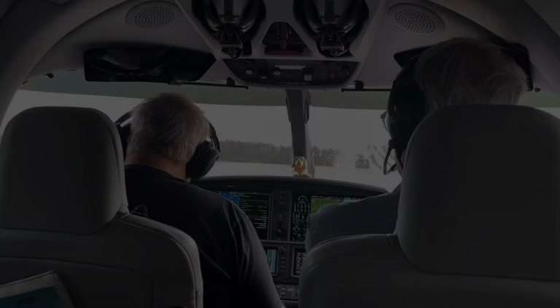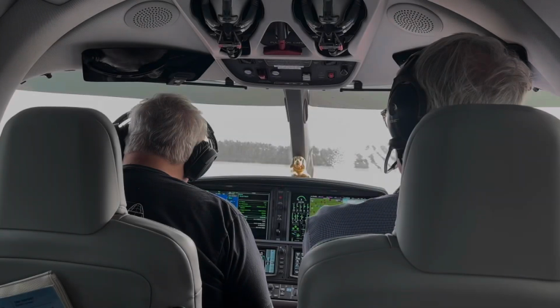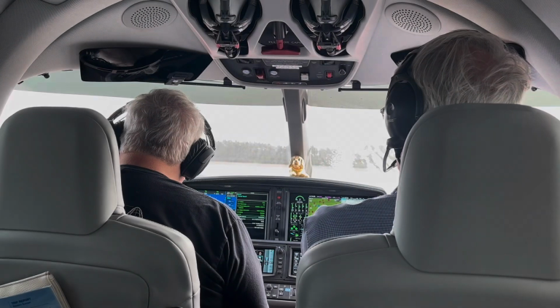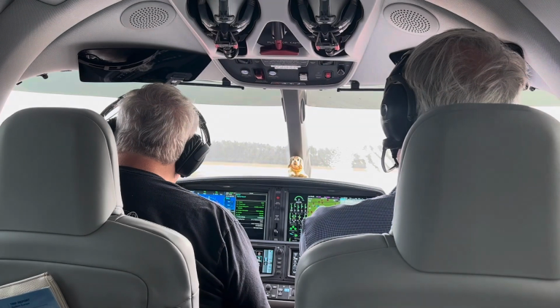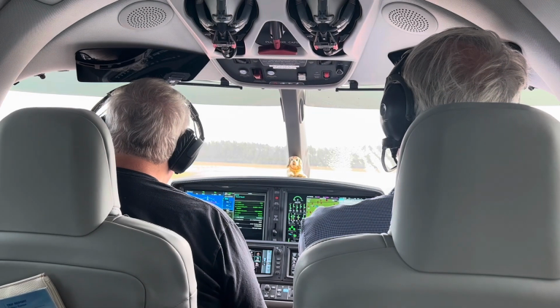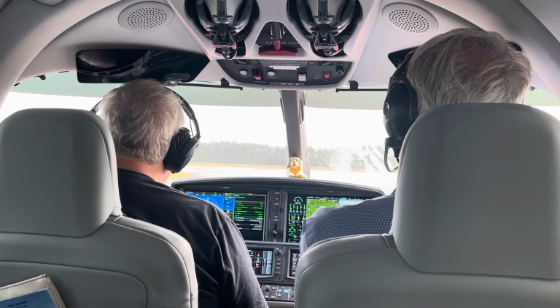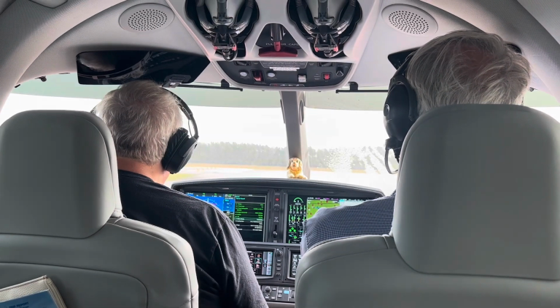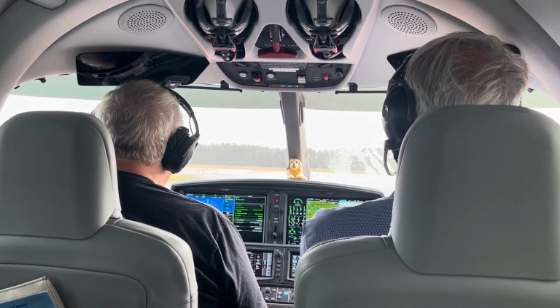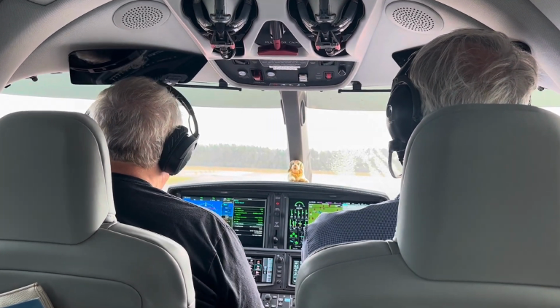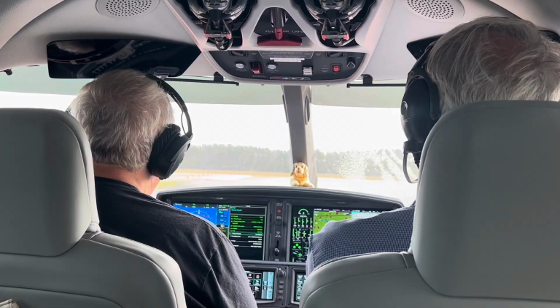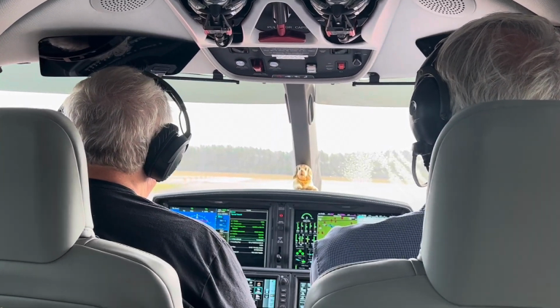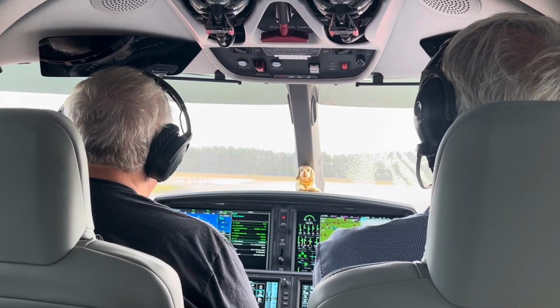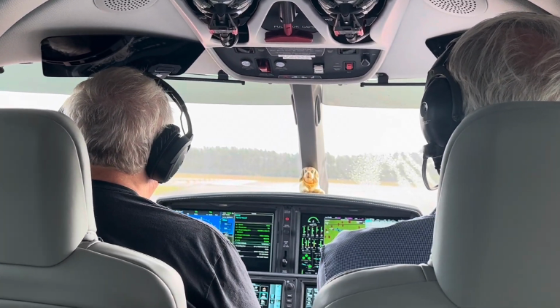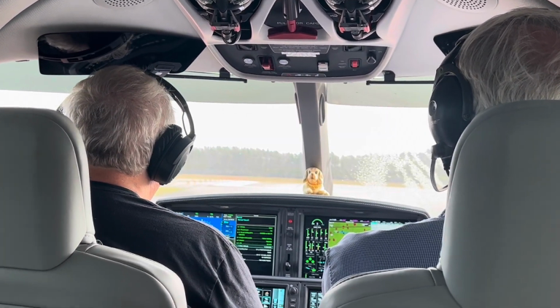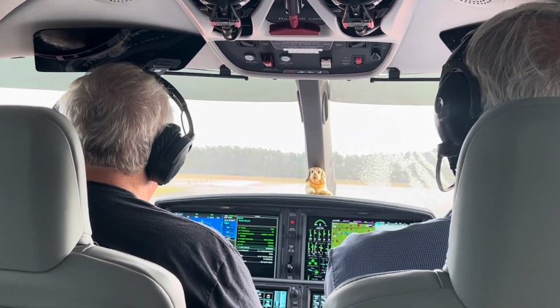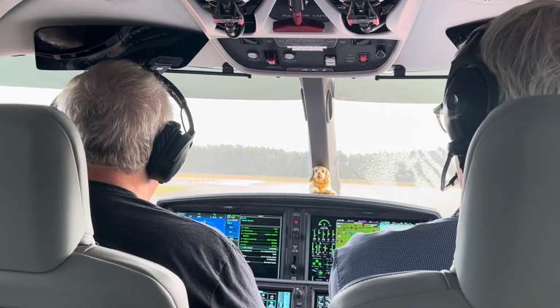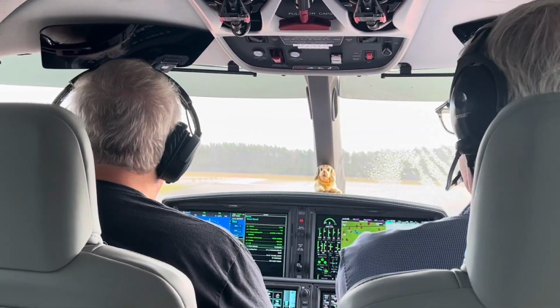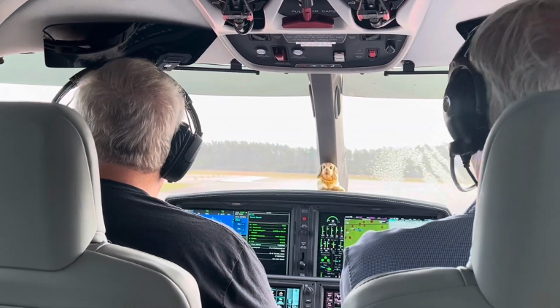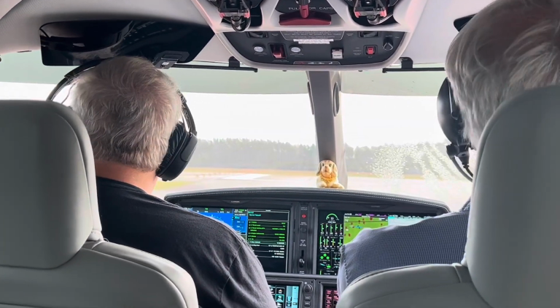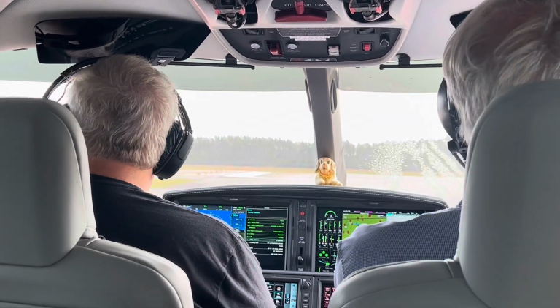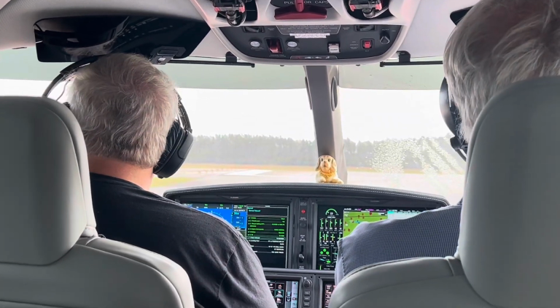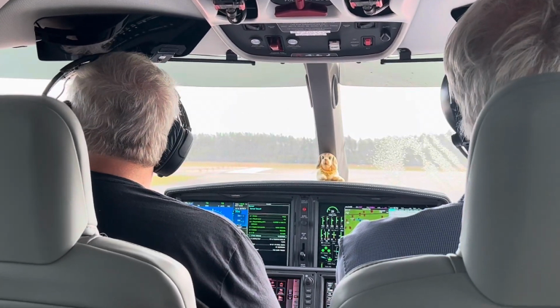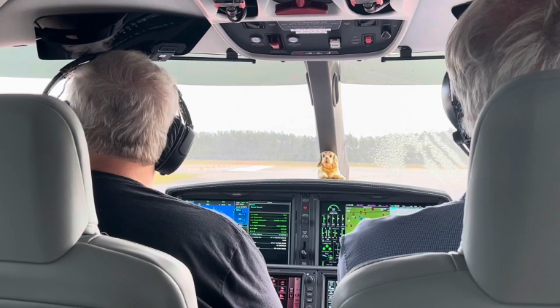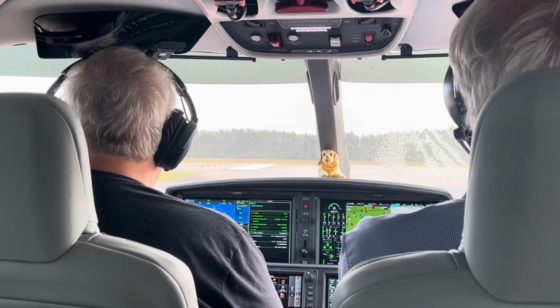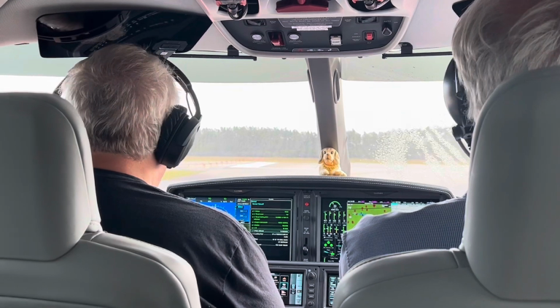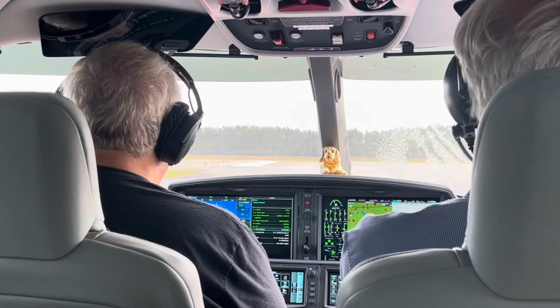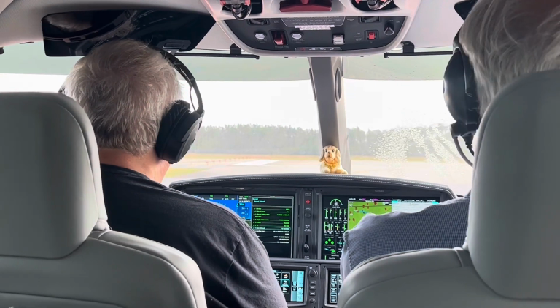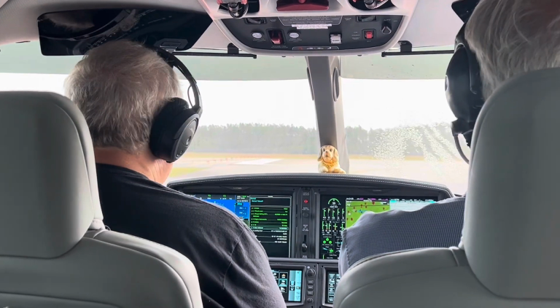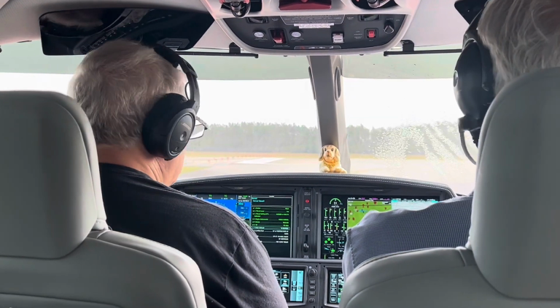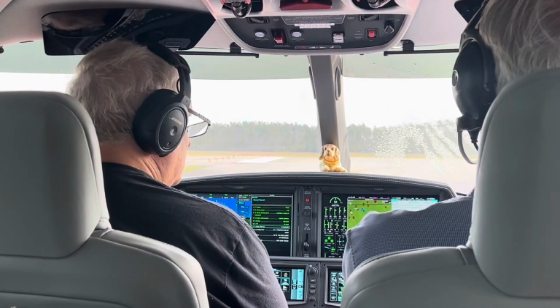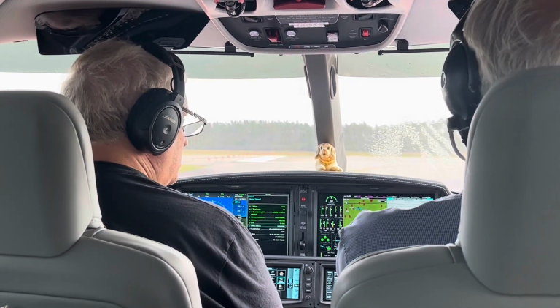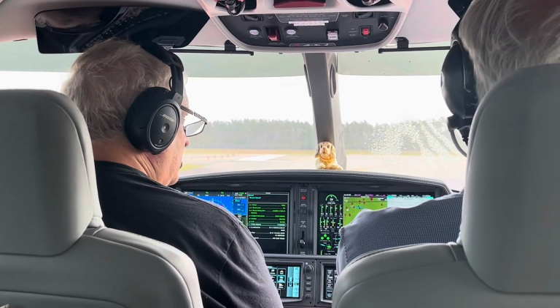Runway 1-6, cleared for takeoff, please. Fly heading 1-2-0, in place of runway 1-6. HR Victor.